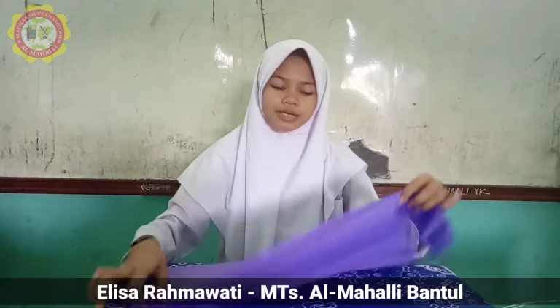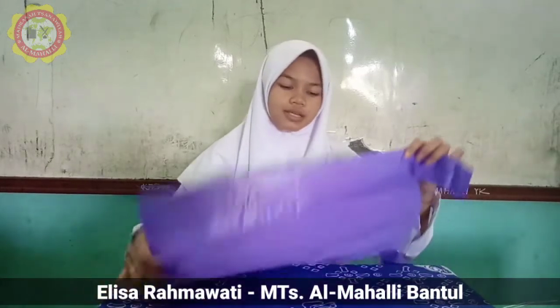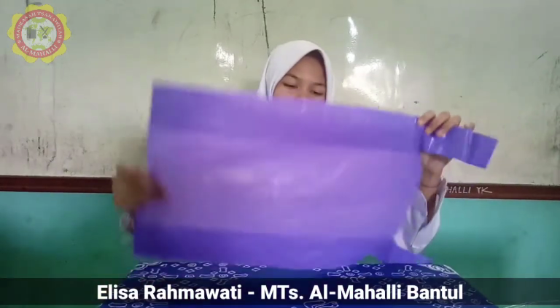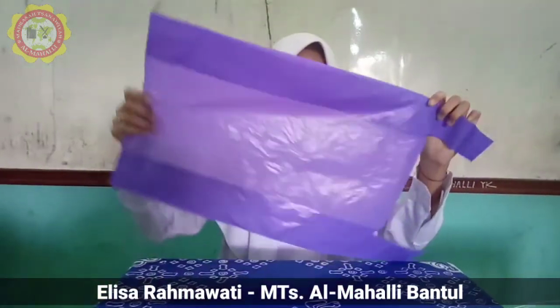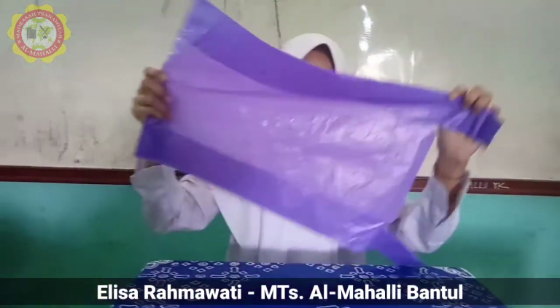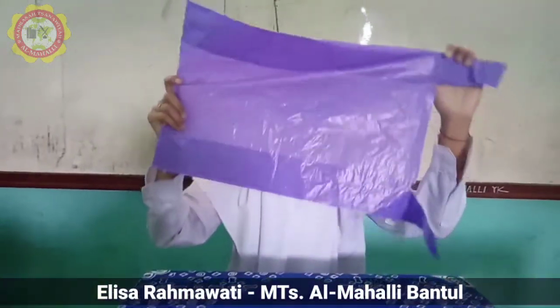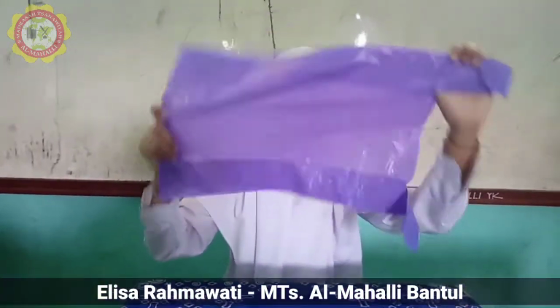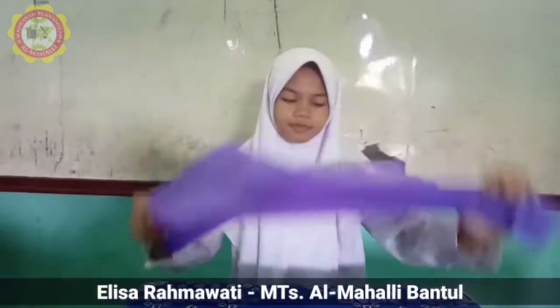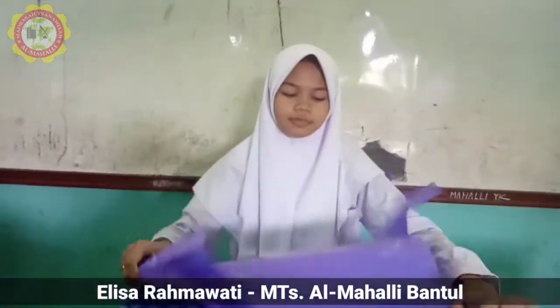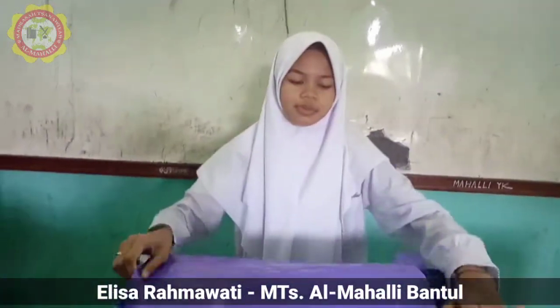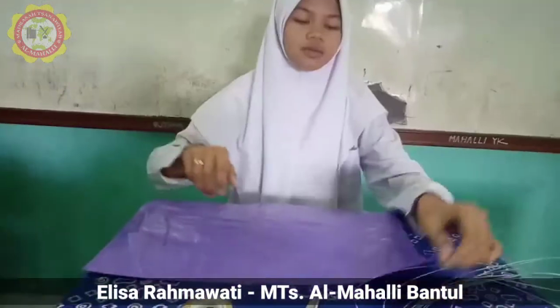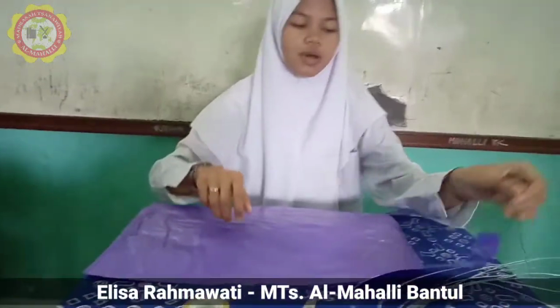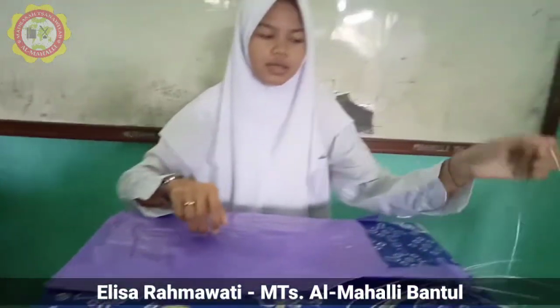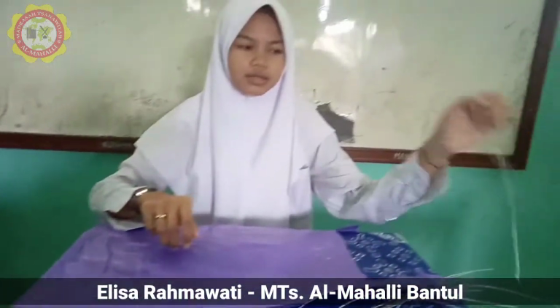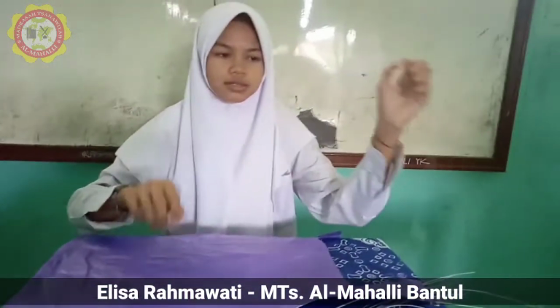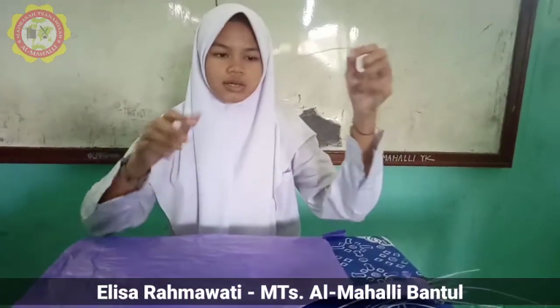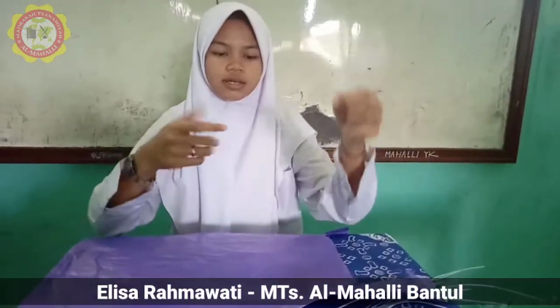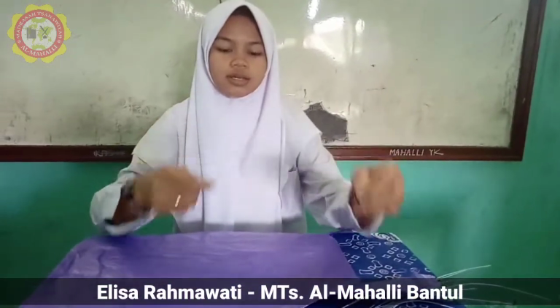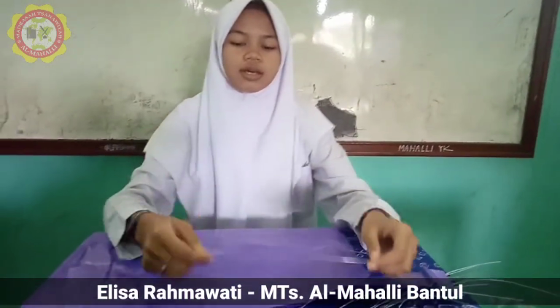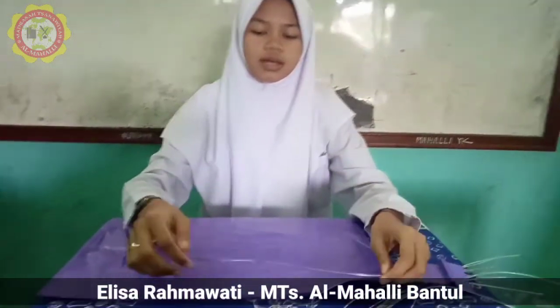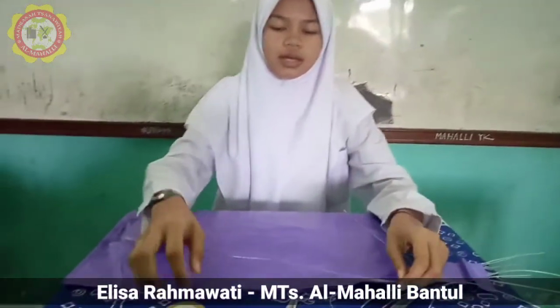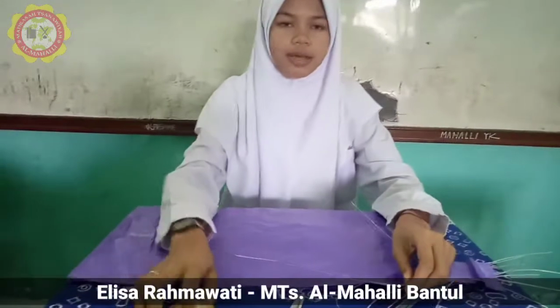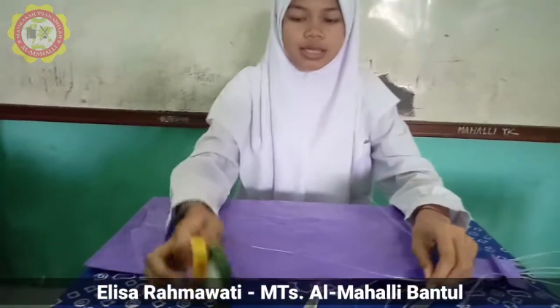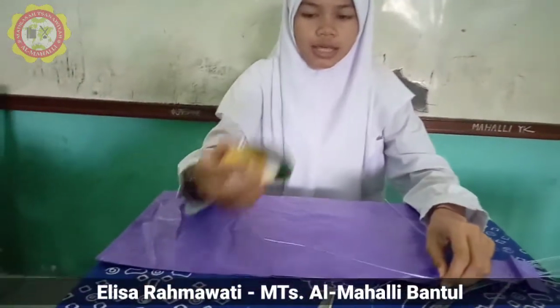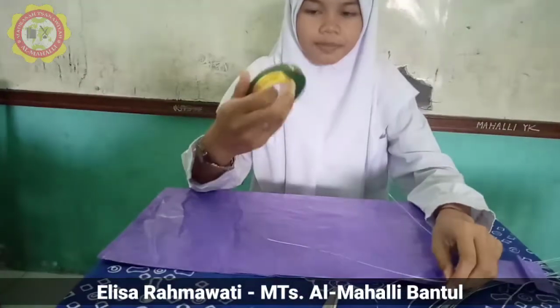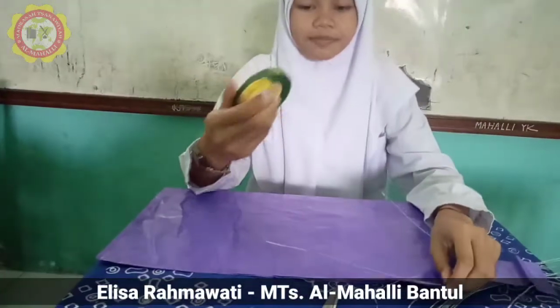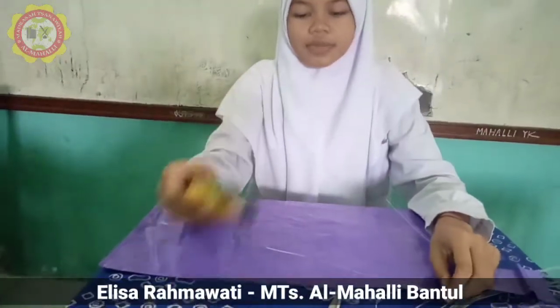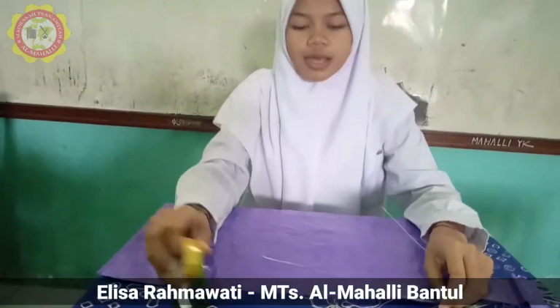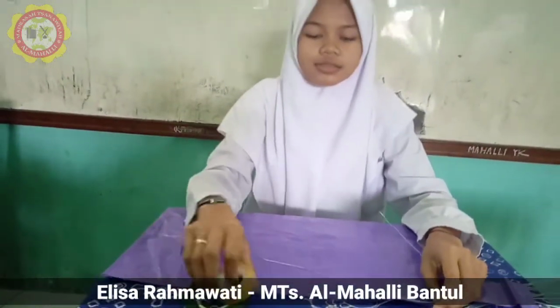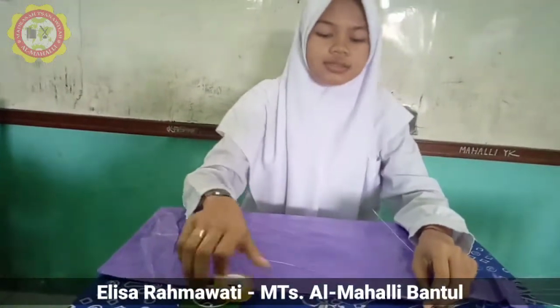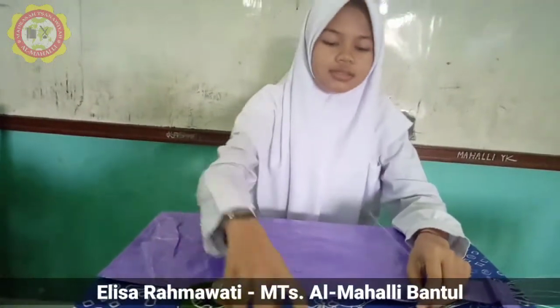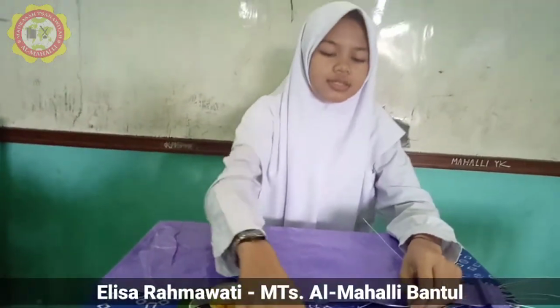Materials: plastic shopping bags, tin wire, masking tape, and scissors.